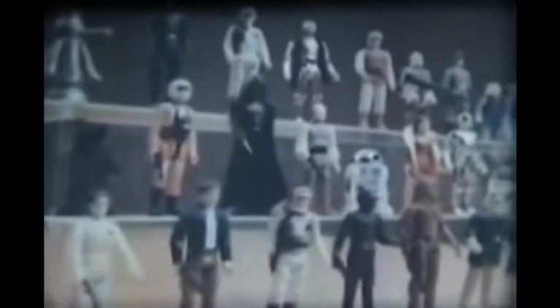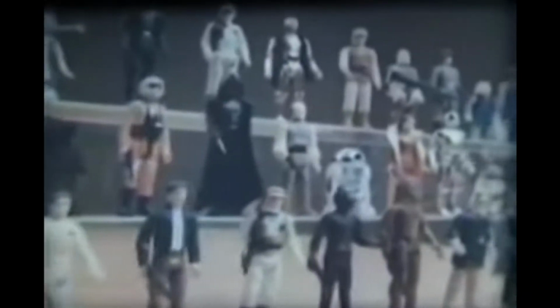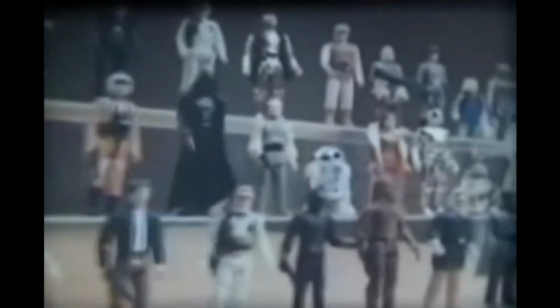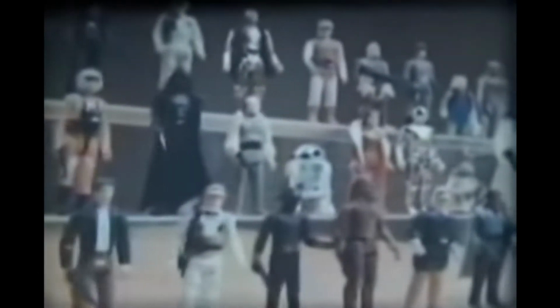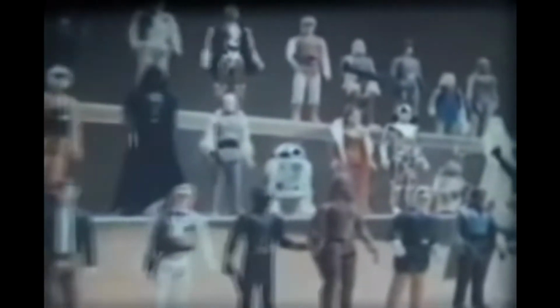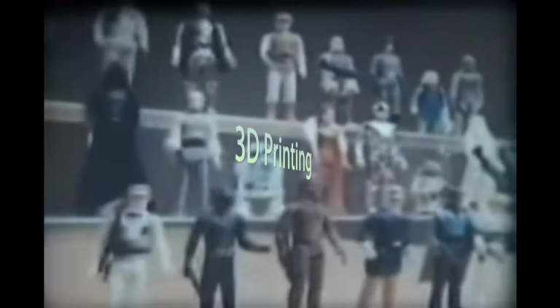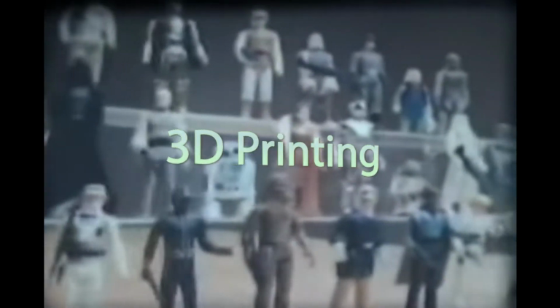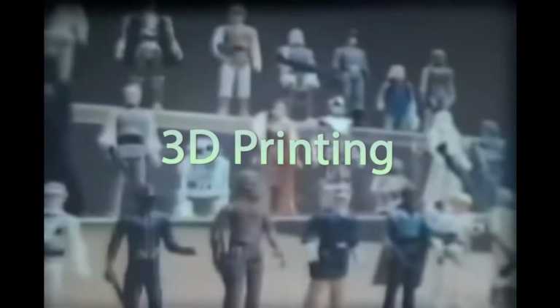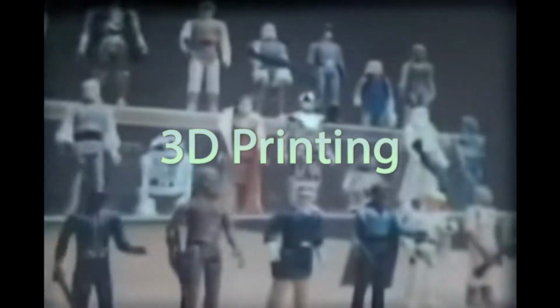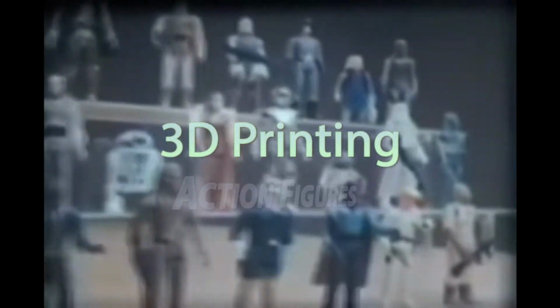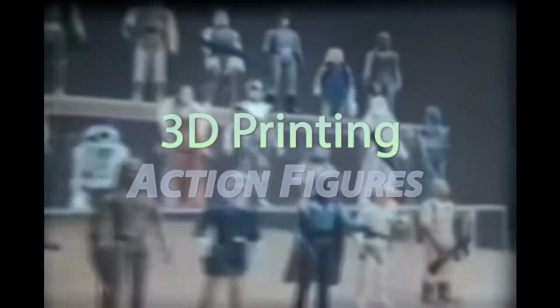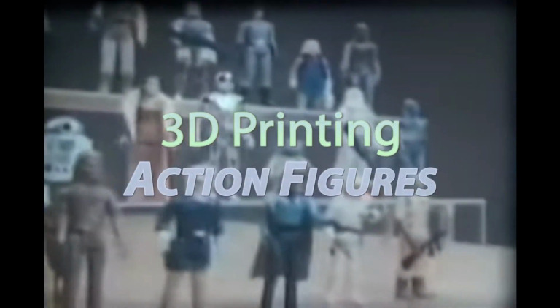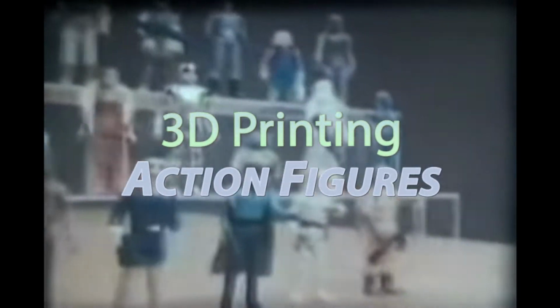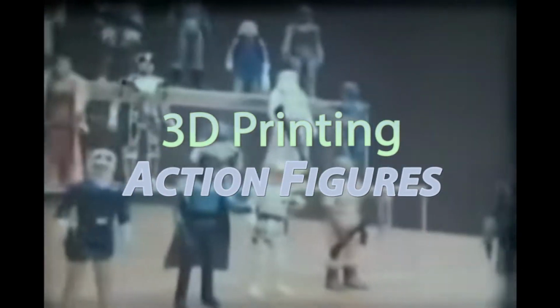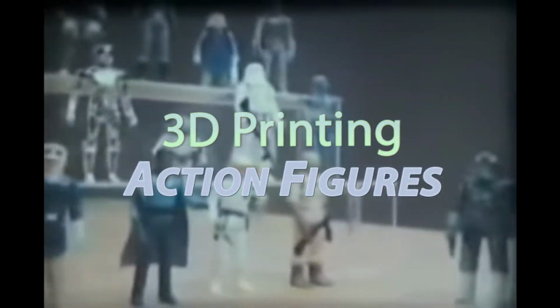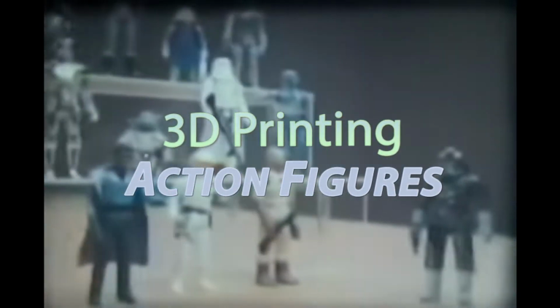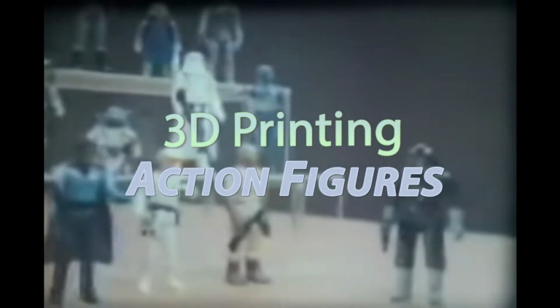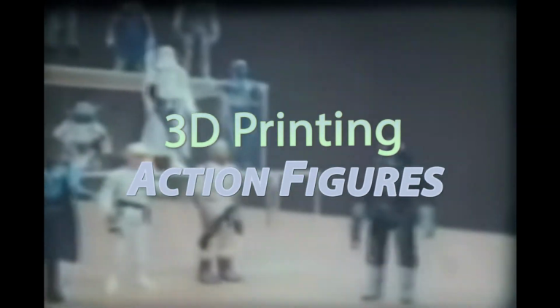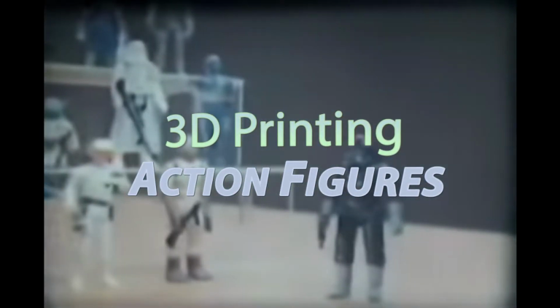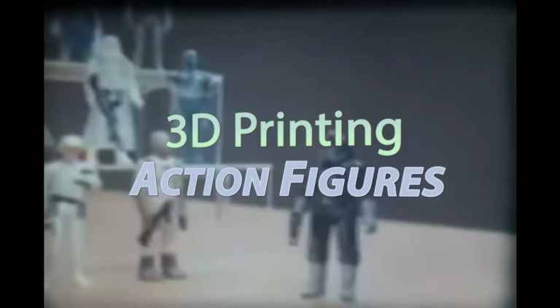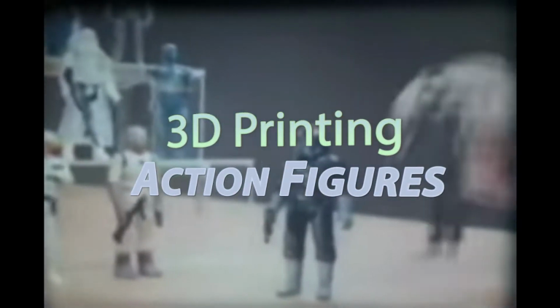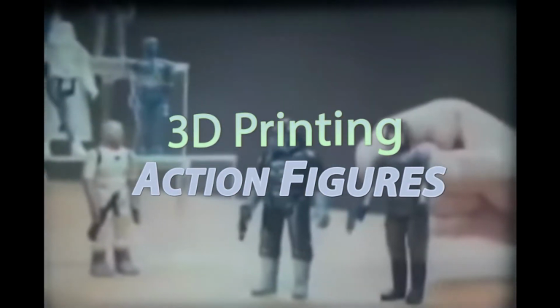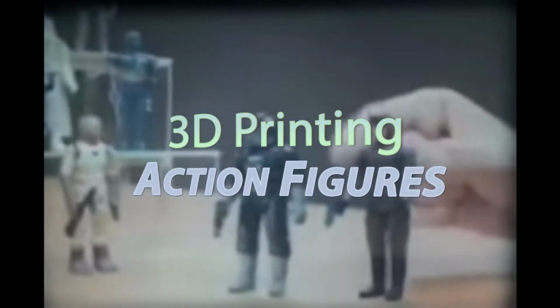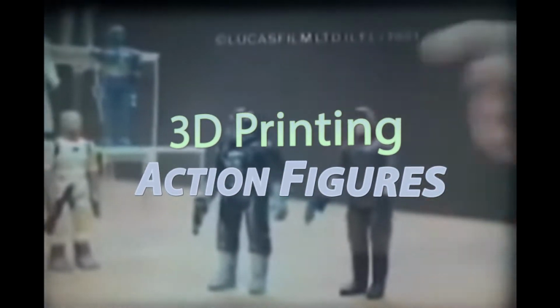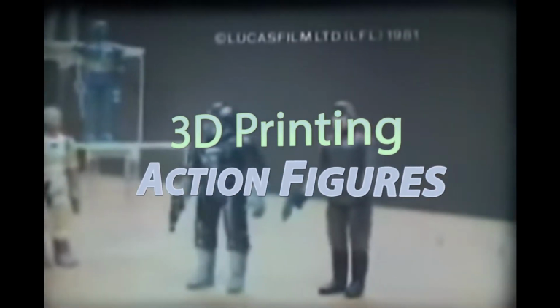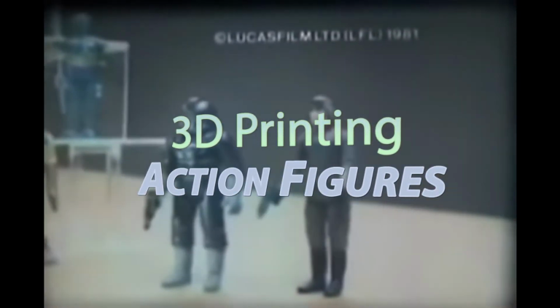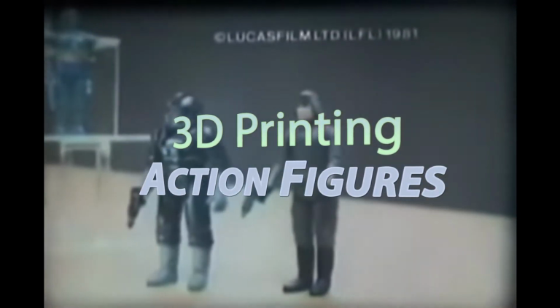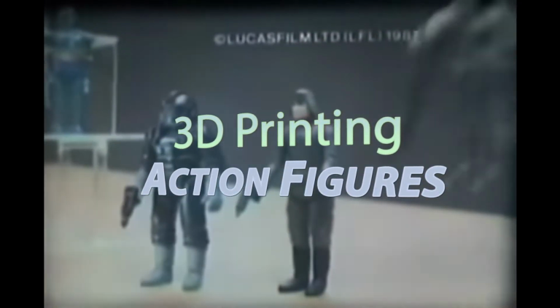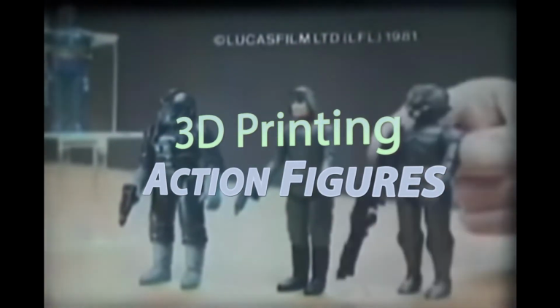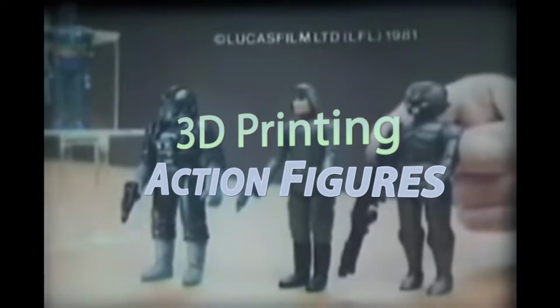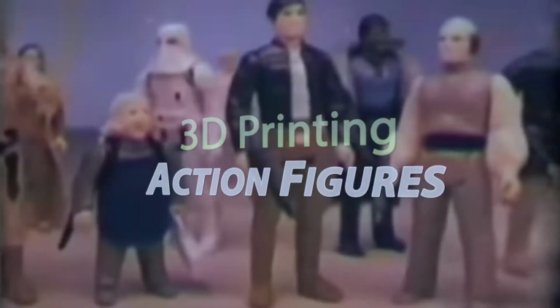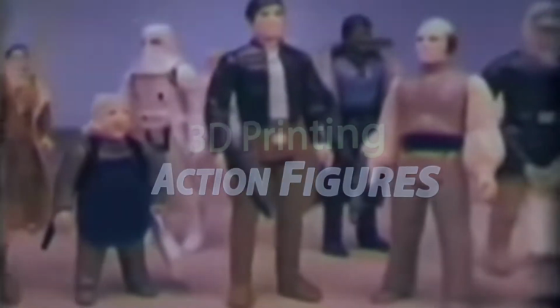It's Star Wars: The Empire Strikes Back action figures. Each sold separately. Here's Imperial TIE Fighter pilots, AT-AT commander, and Zucka. All new.